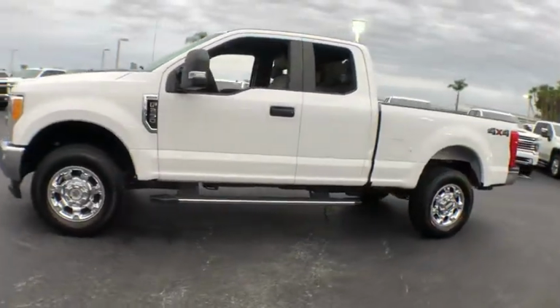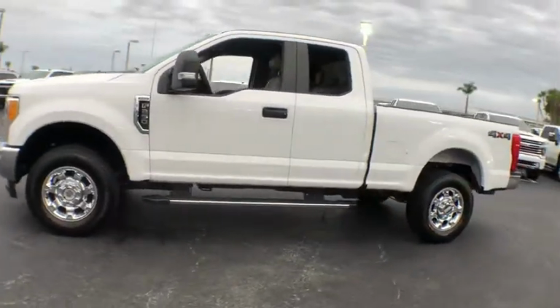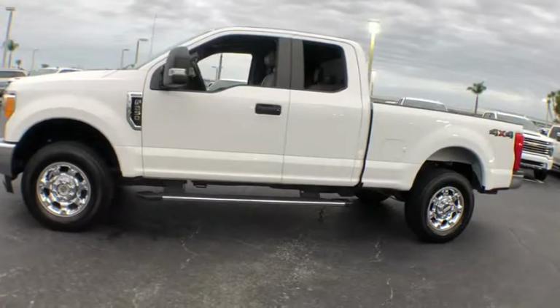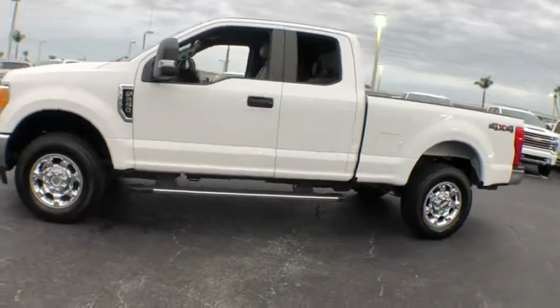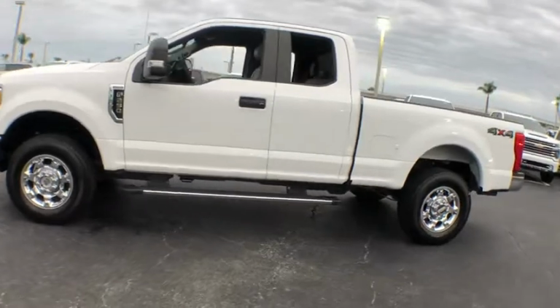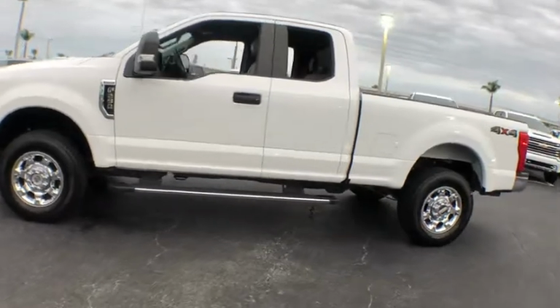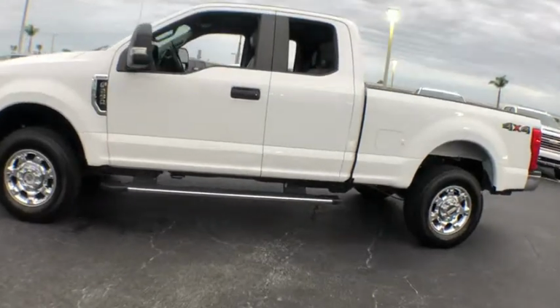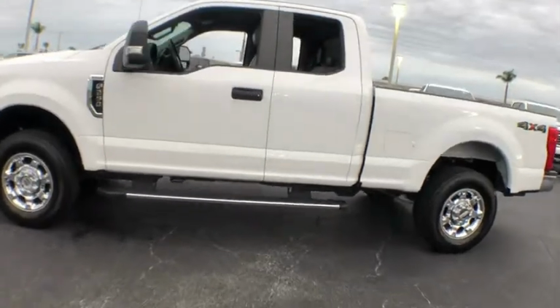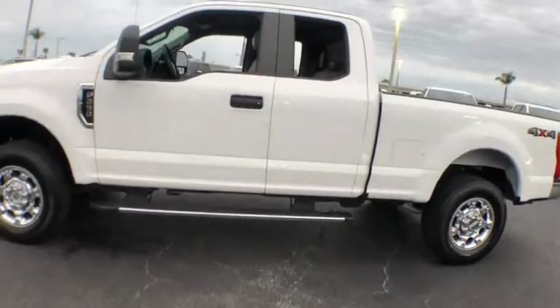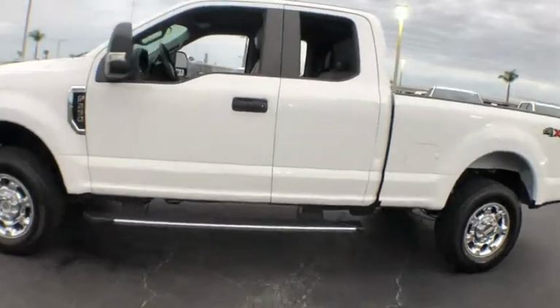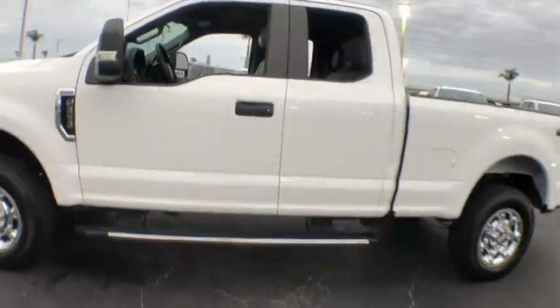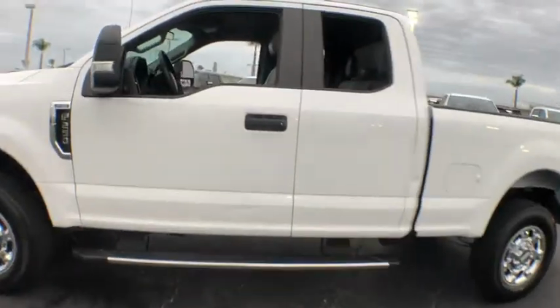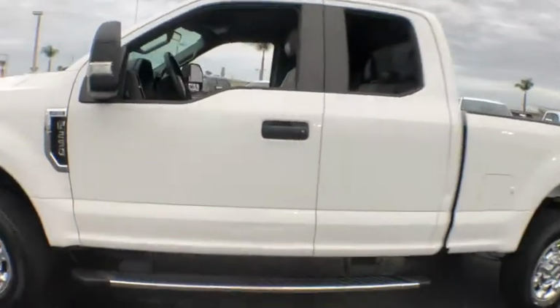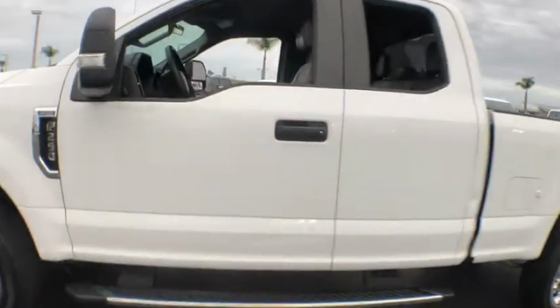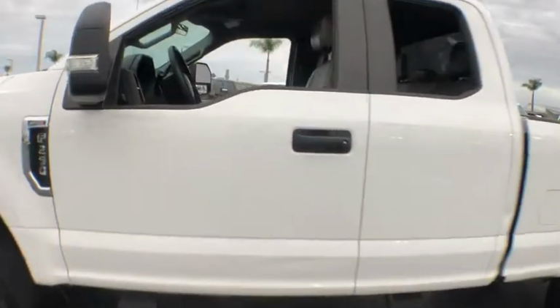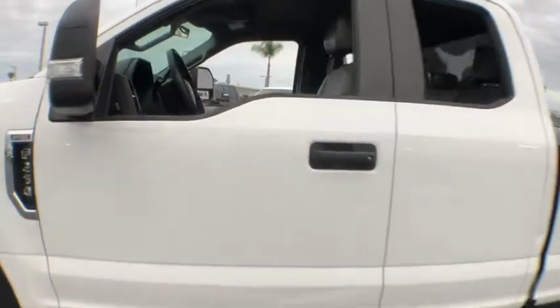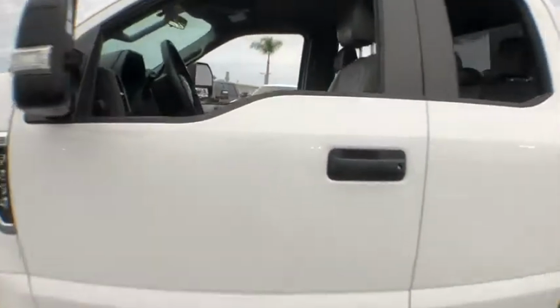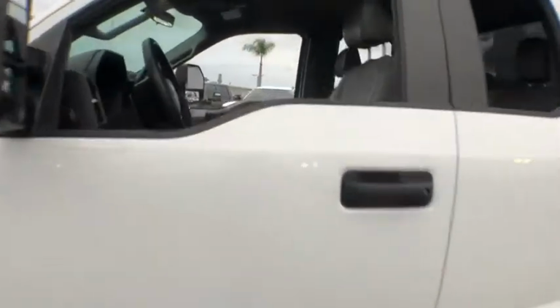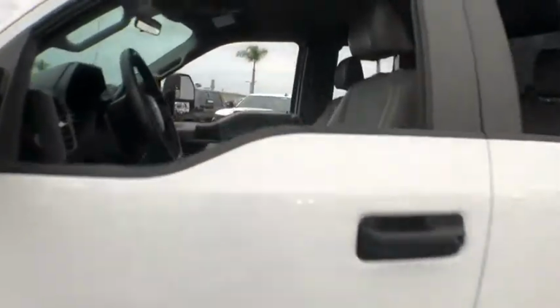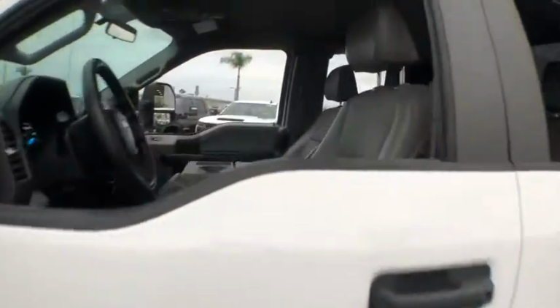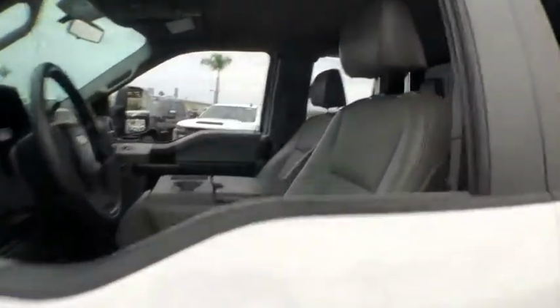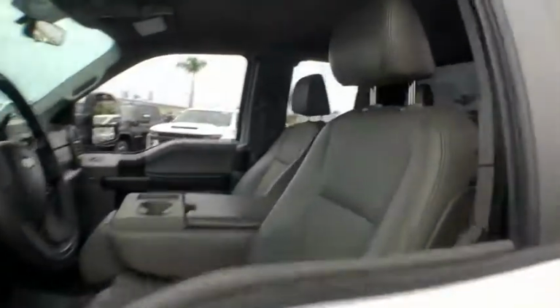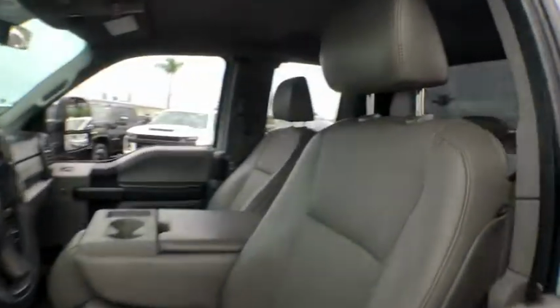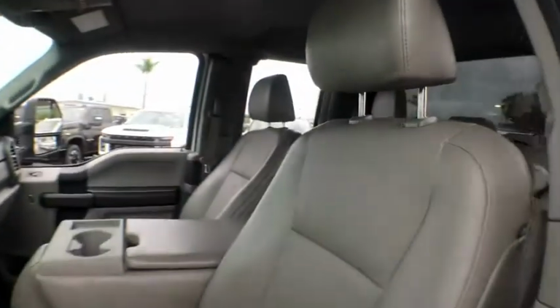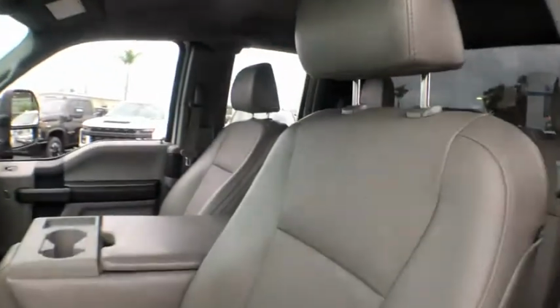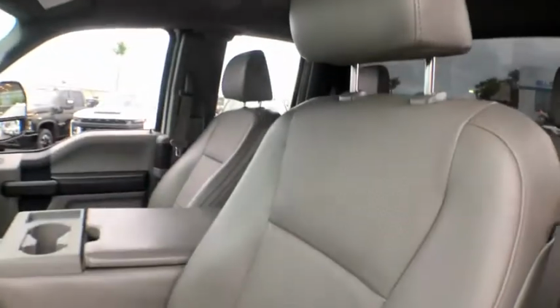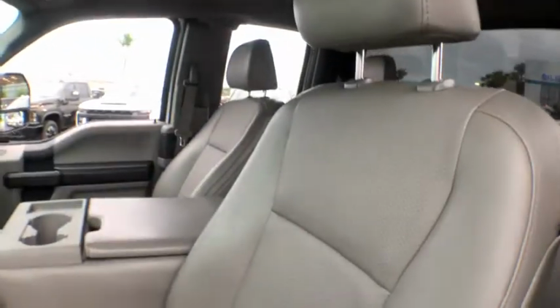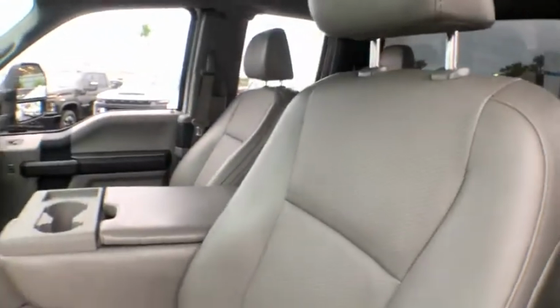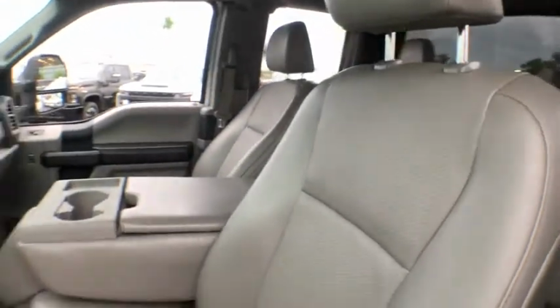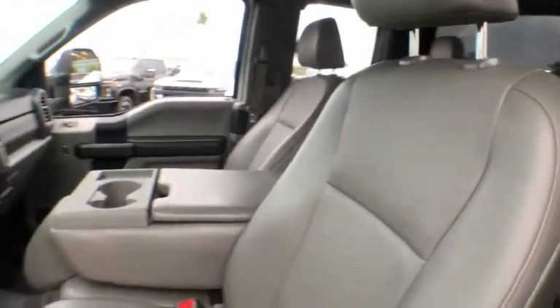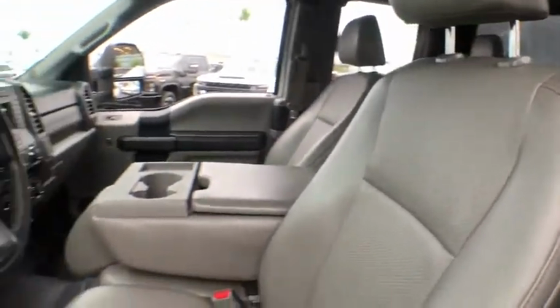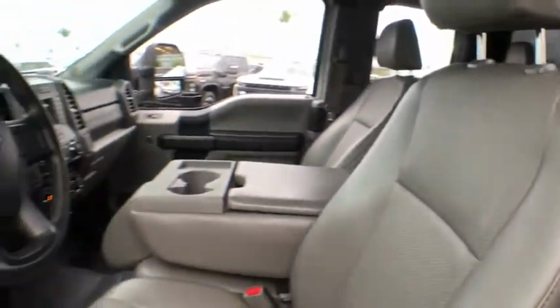Ford F-250 Super Duty. This vehicle has less than 80,000 miles.